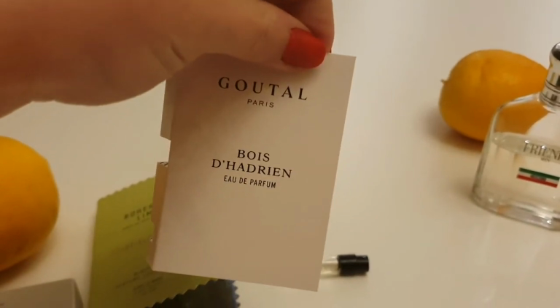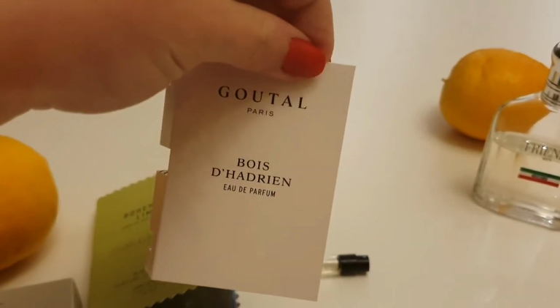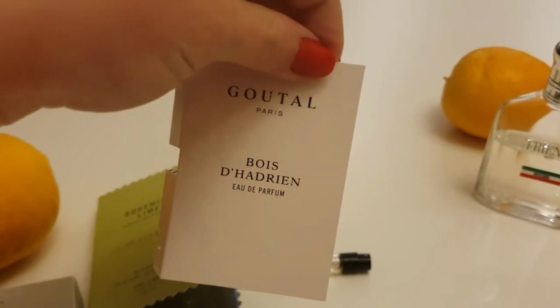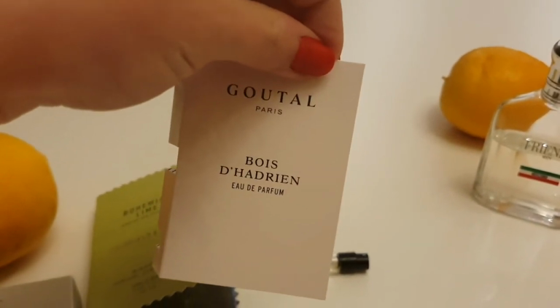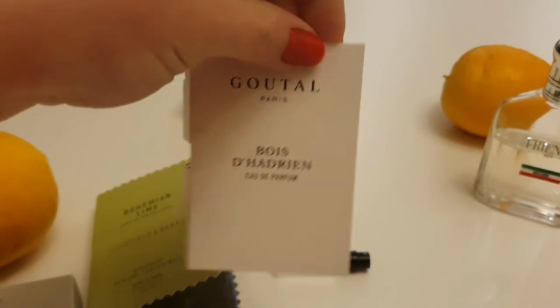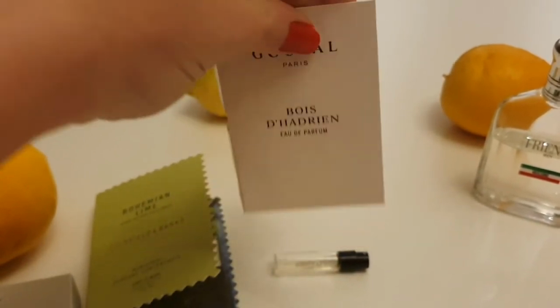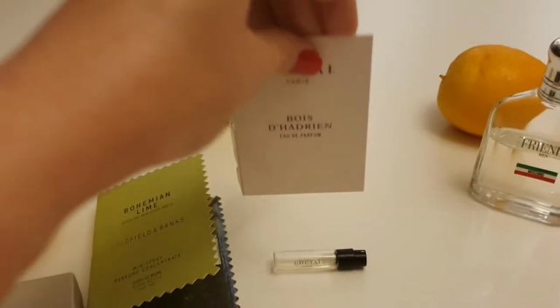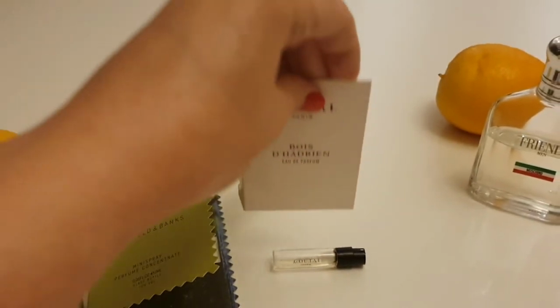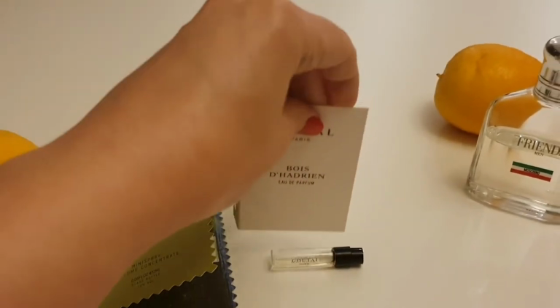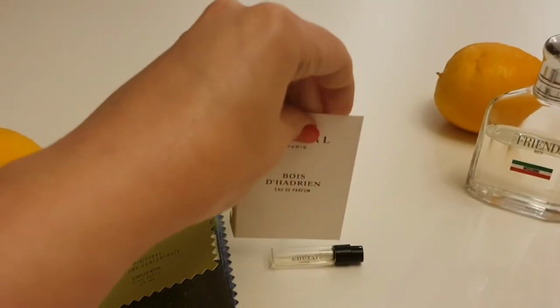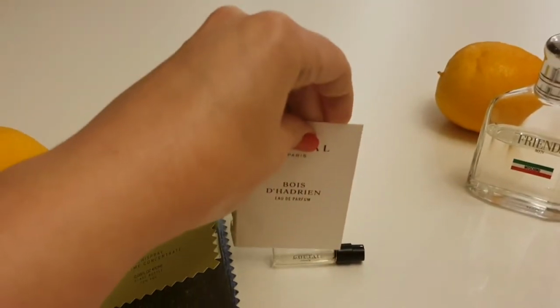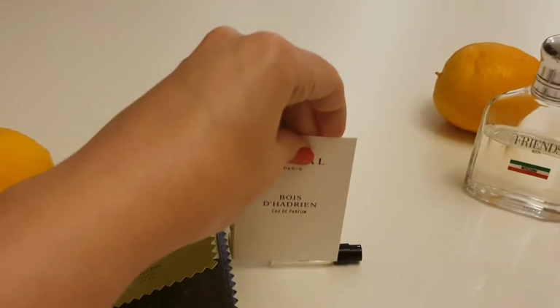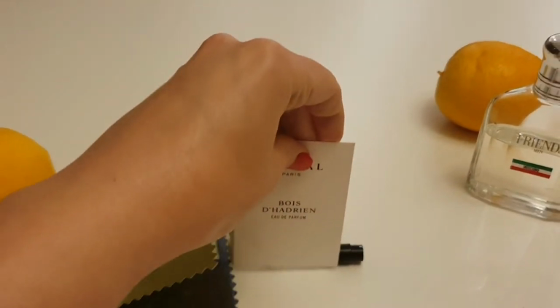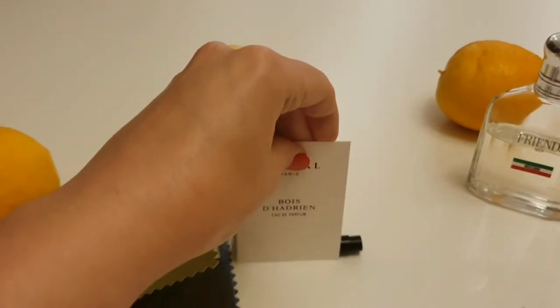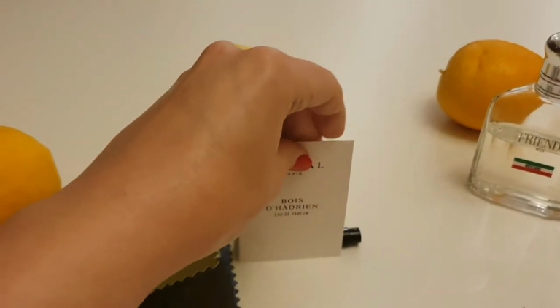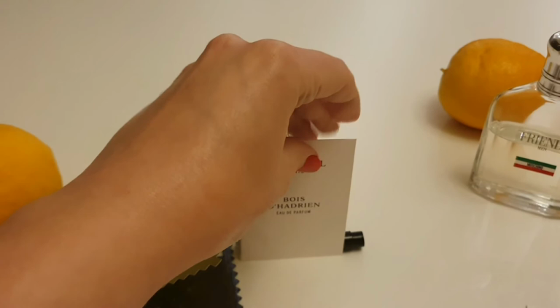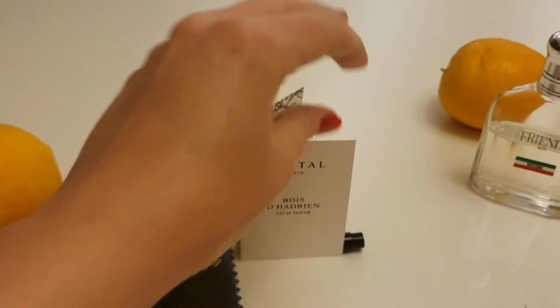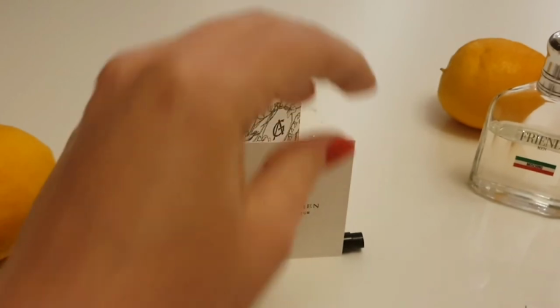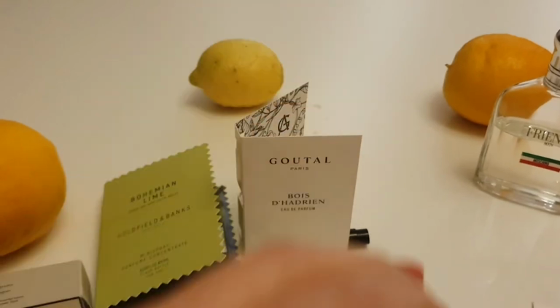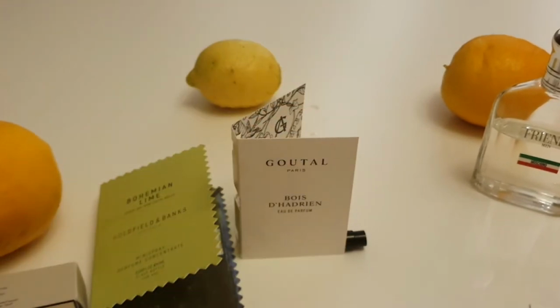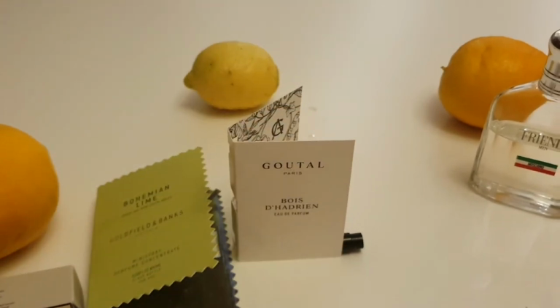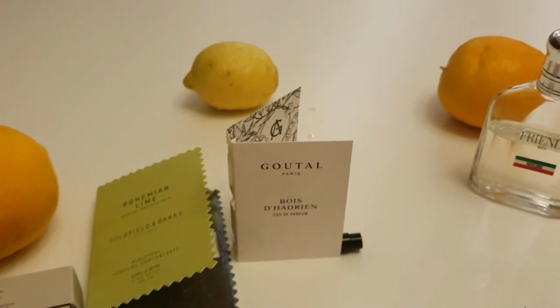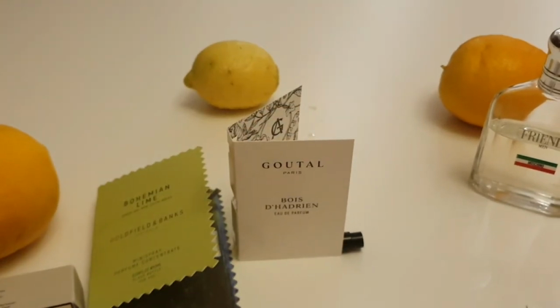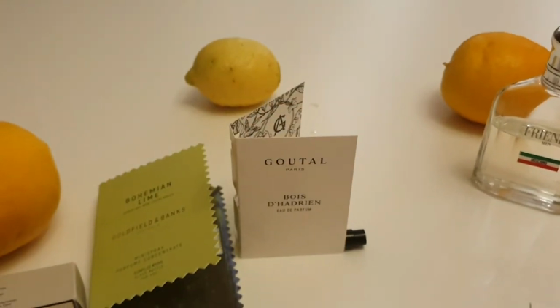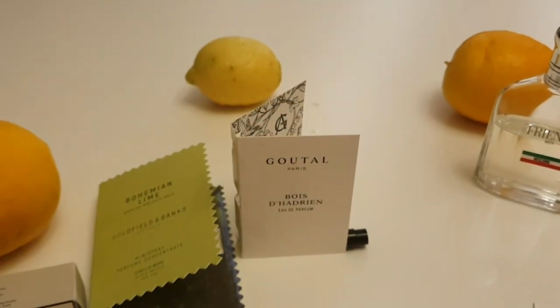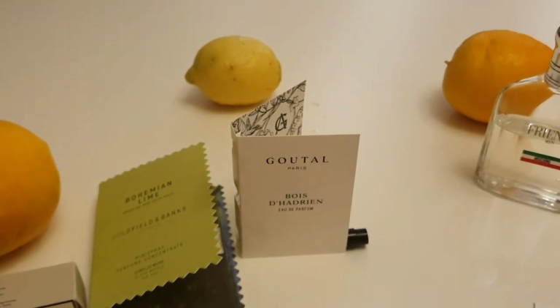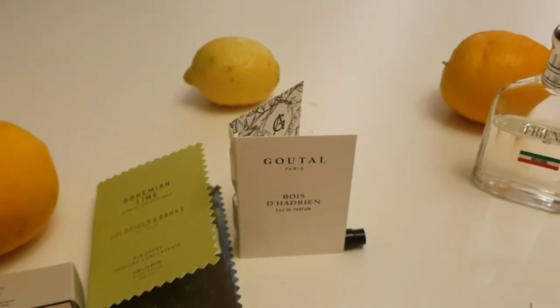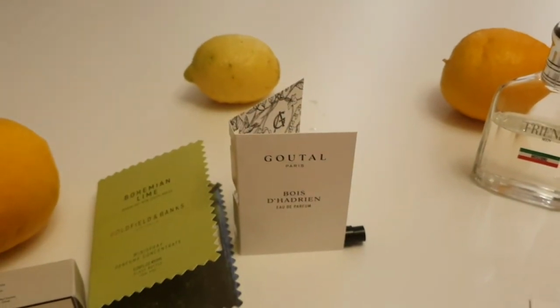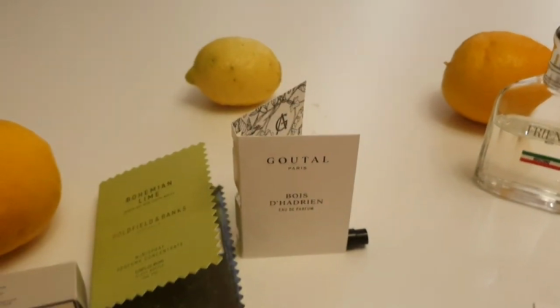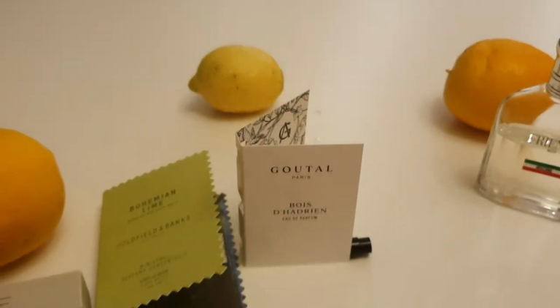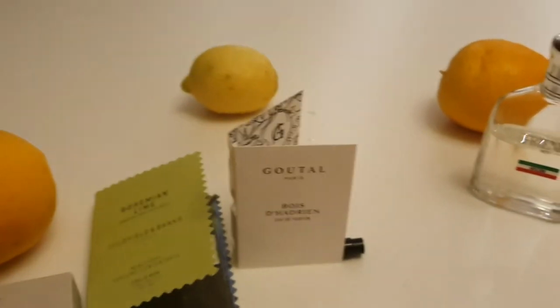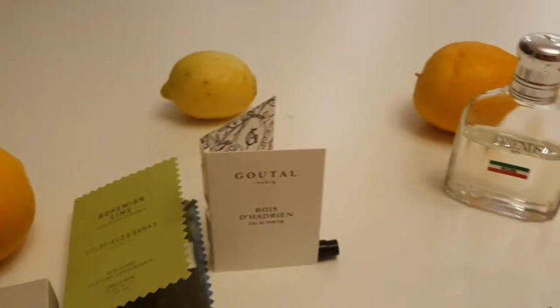So that's Bois de Hadrian, another one I'm really enjoying at the moment.